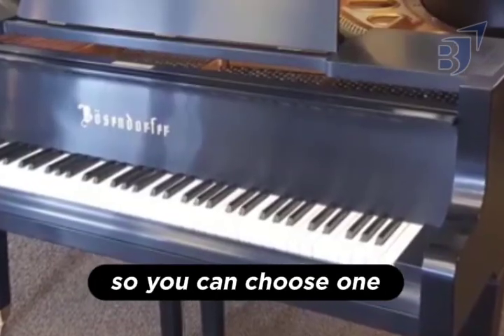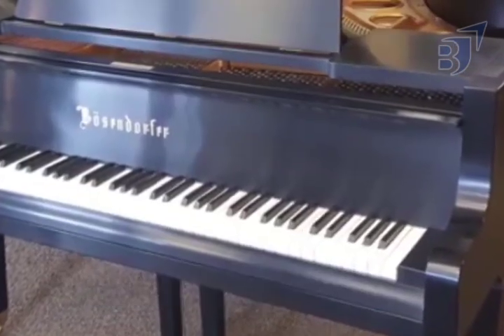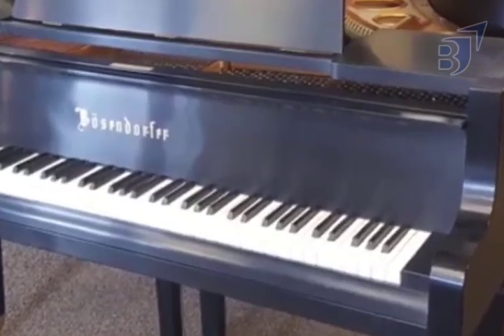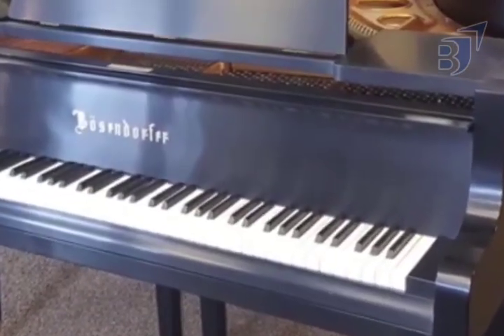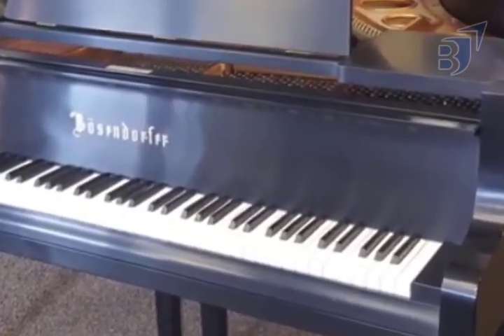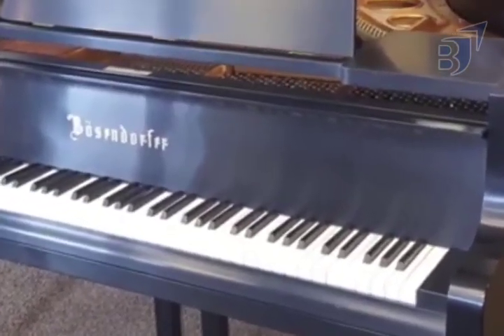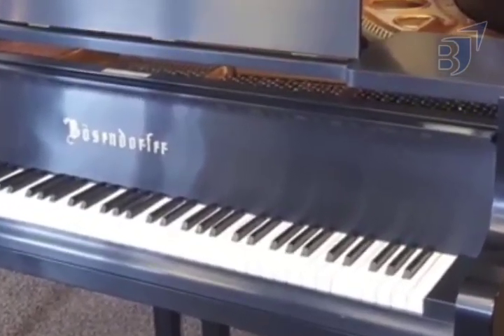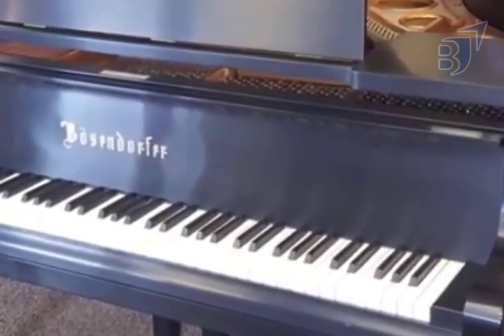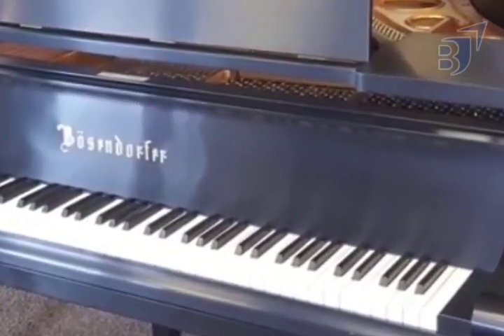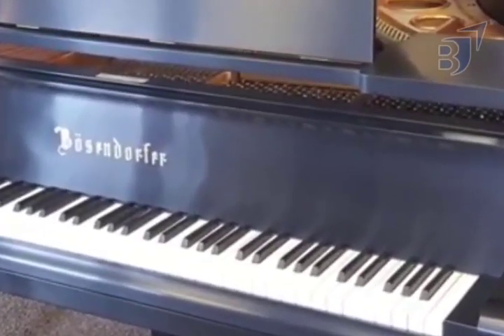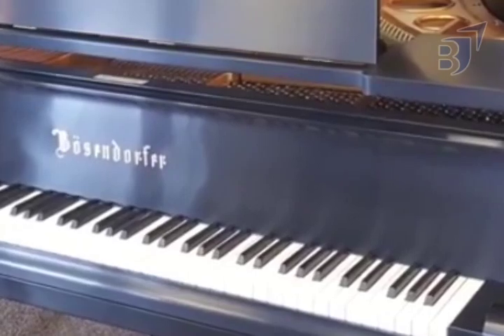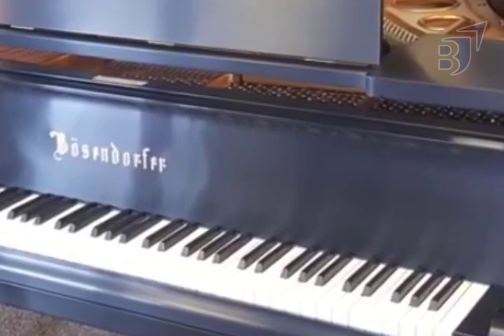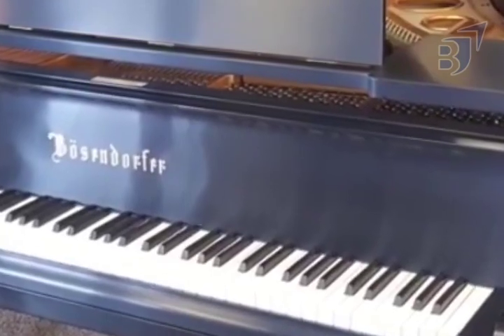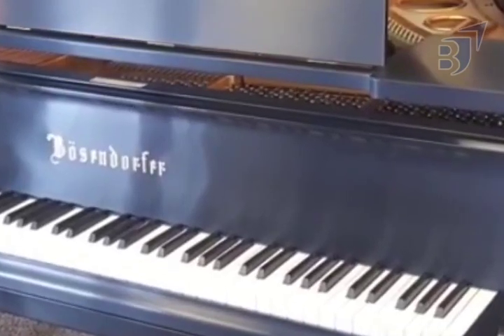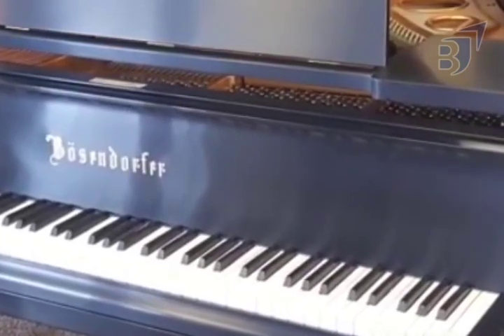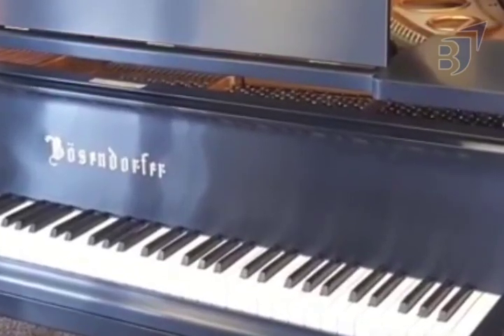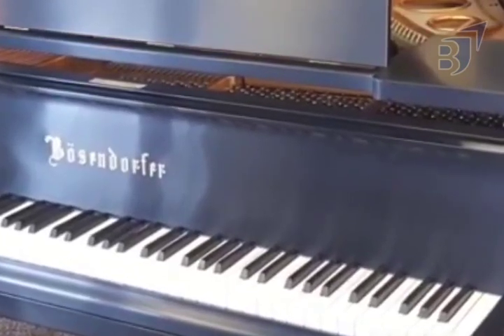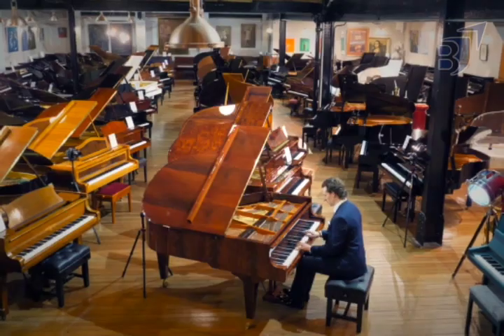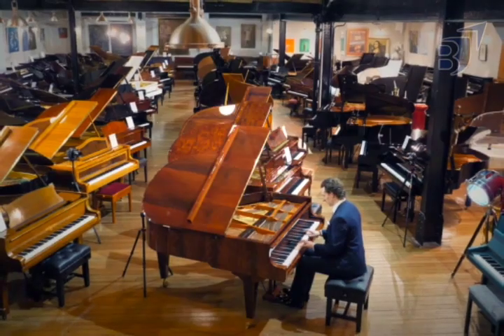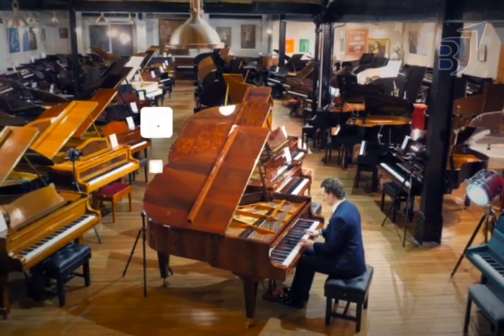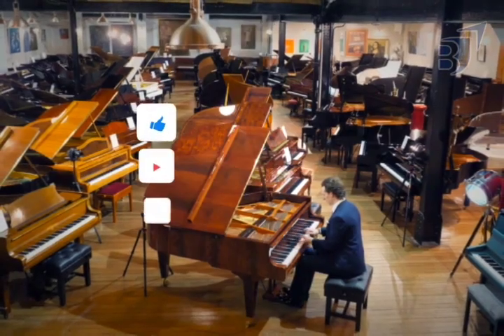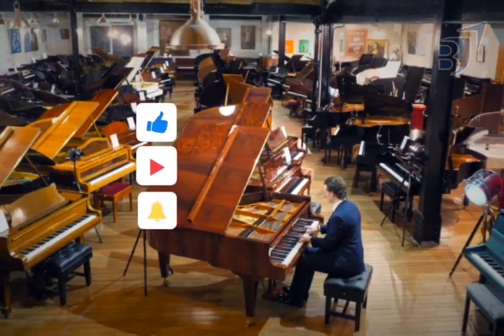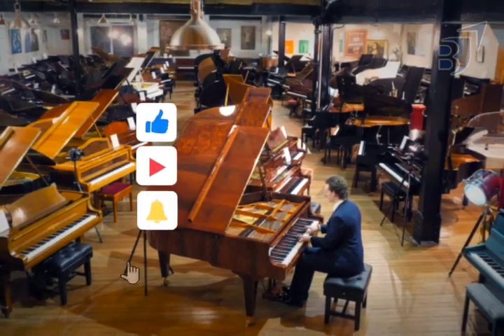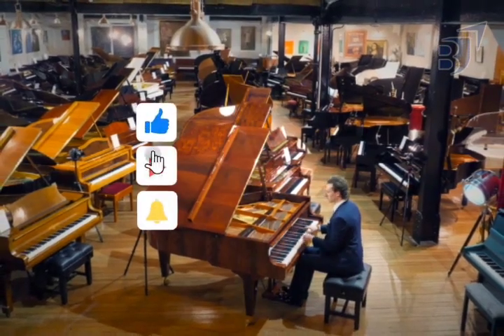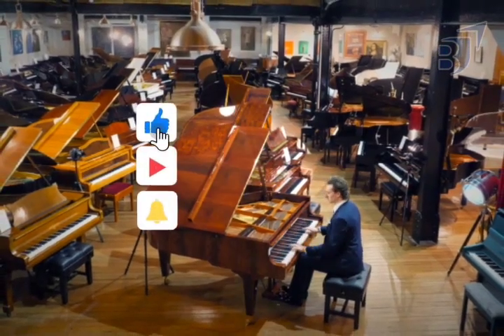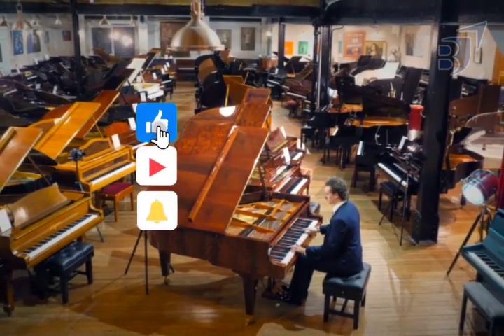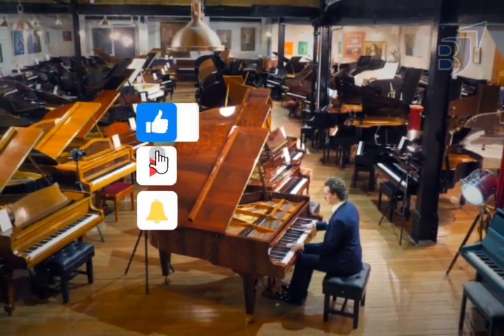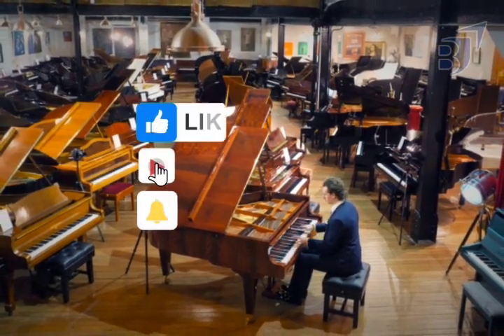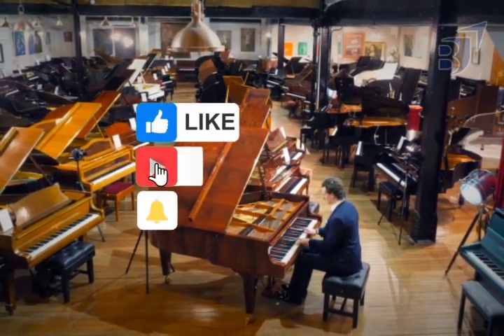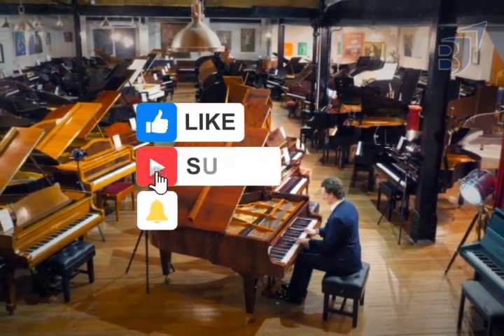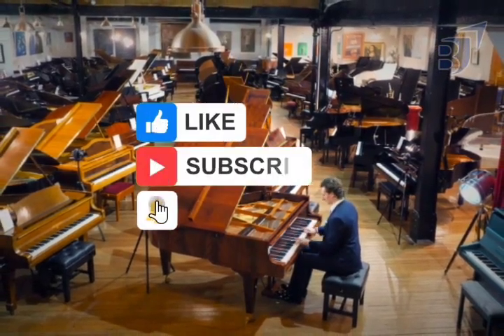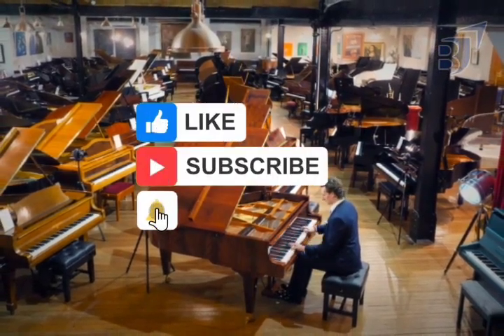Before we proceed, feel free to join the Brand Chronicles family by subscribing and clicking the thumbs up icon.